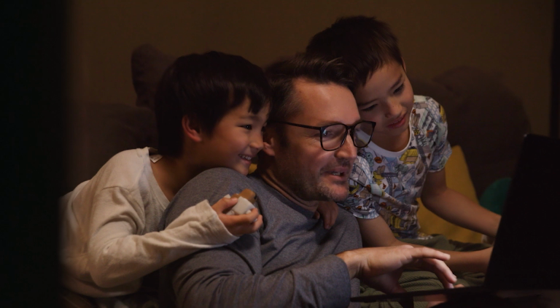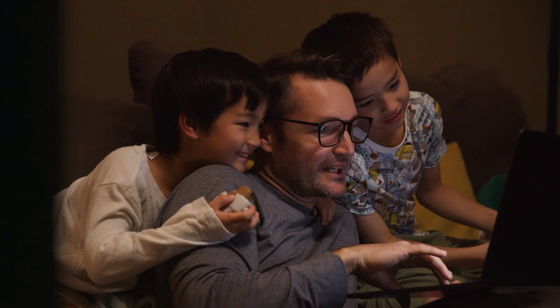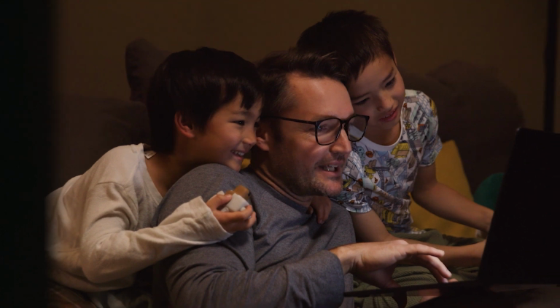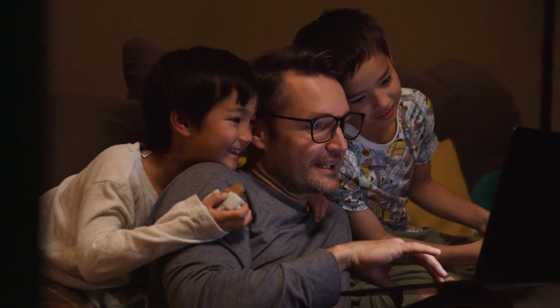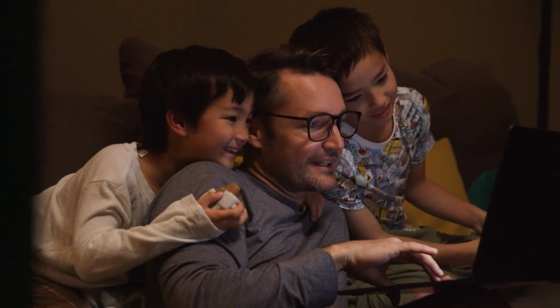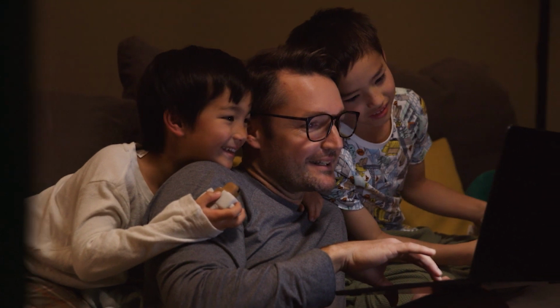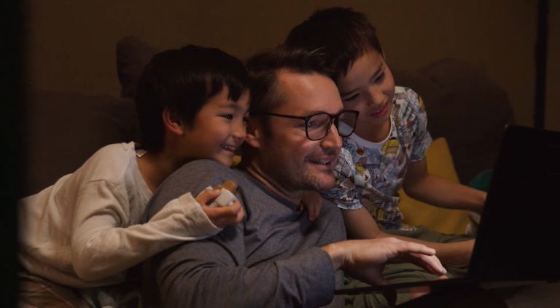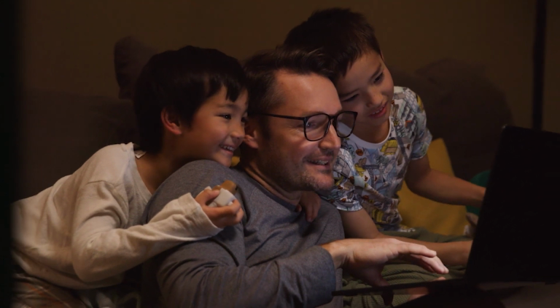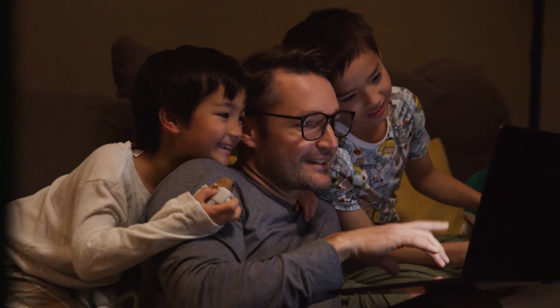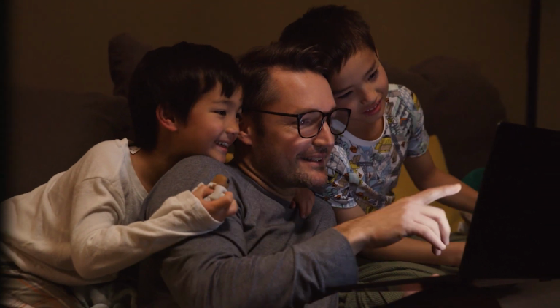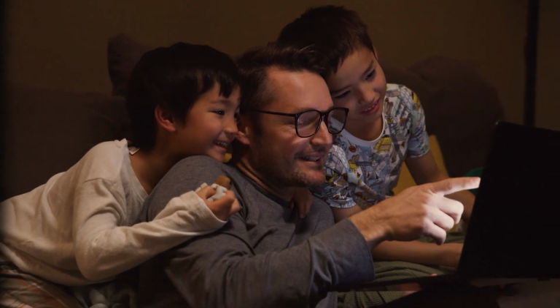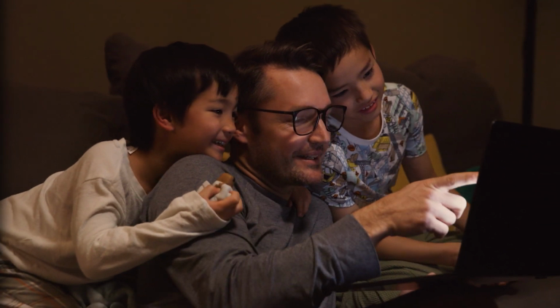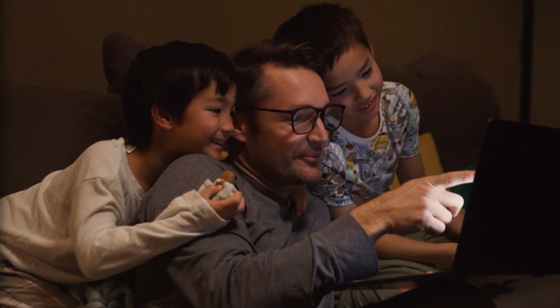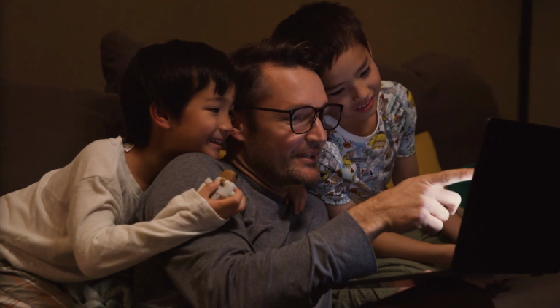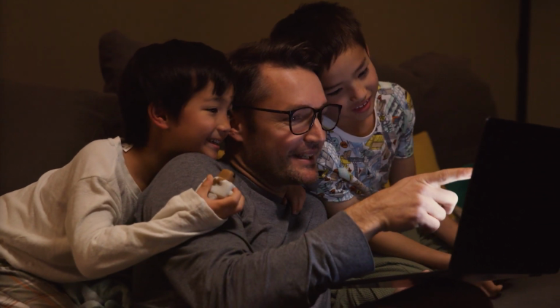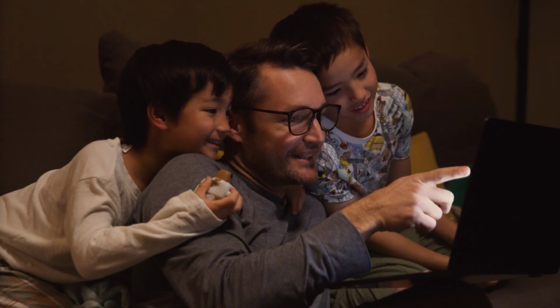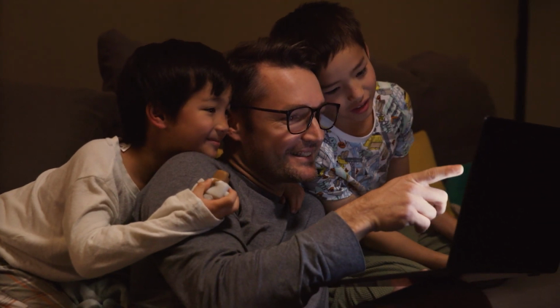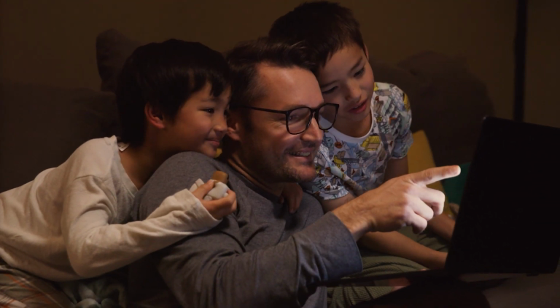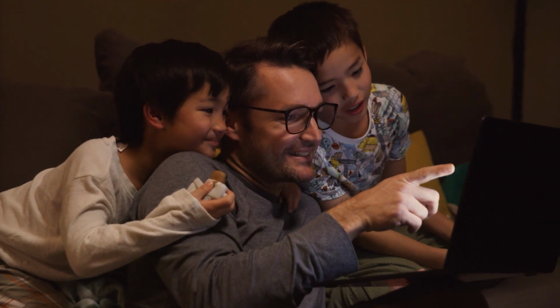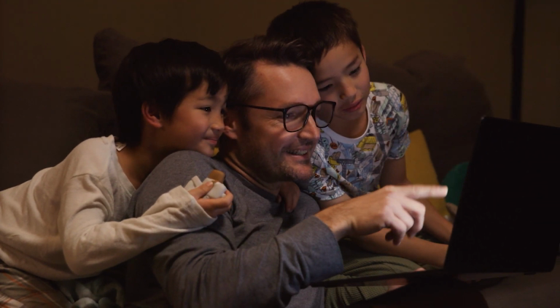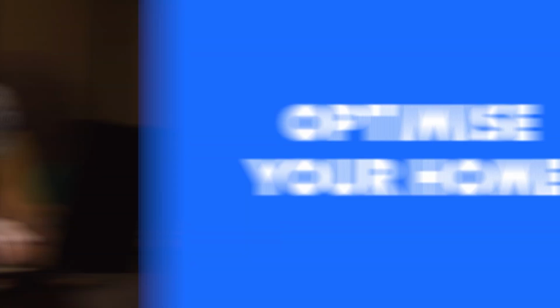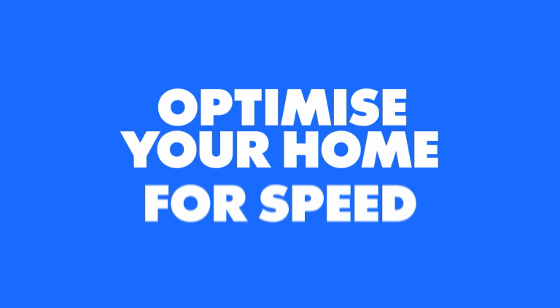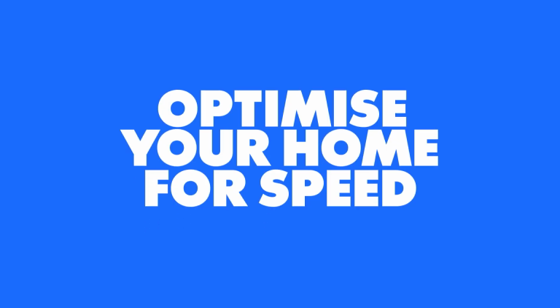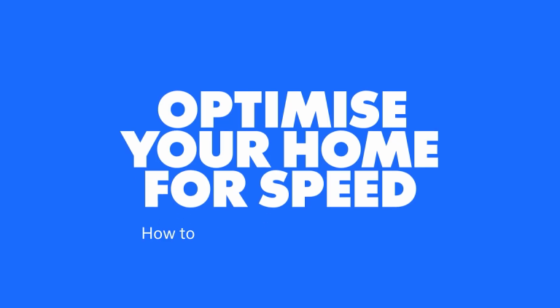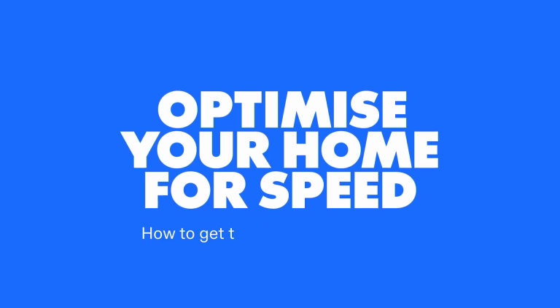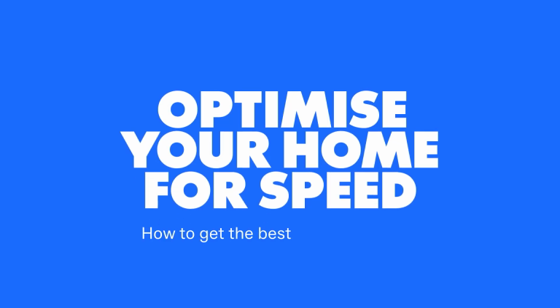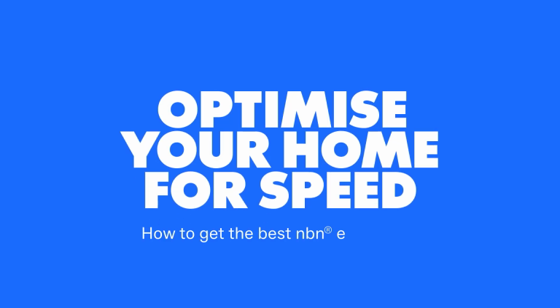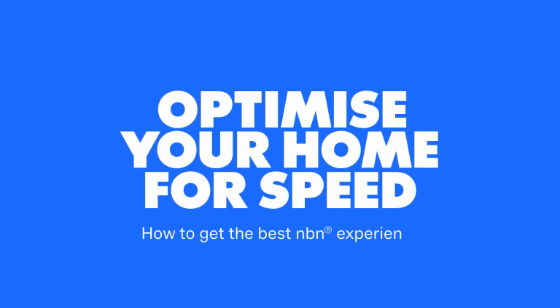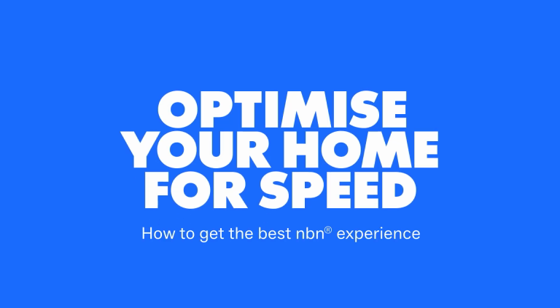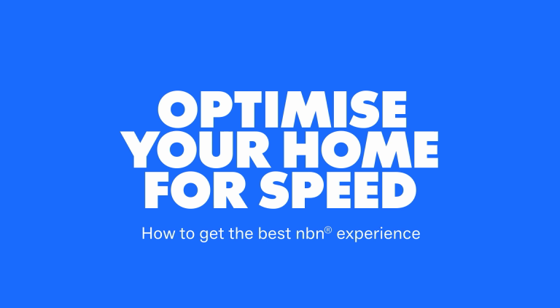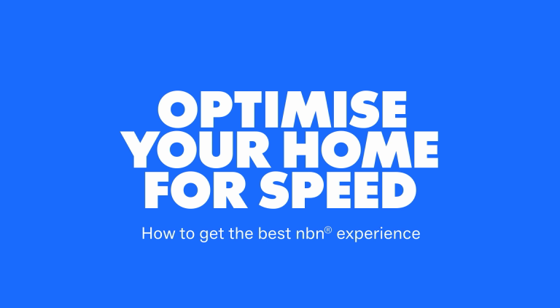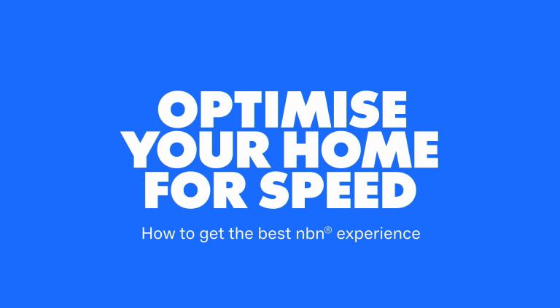Get ready to make your in-home setup faster. Let's optimise your home for speed.